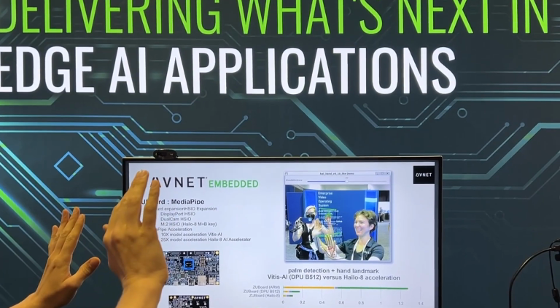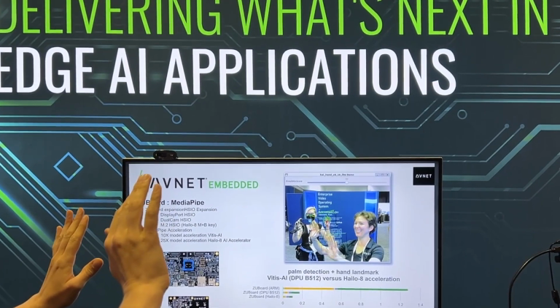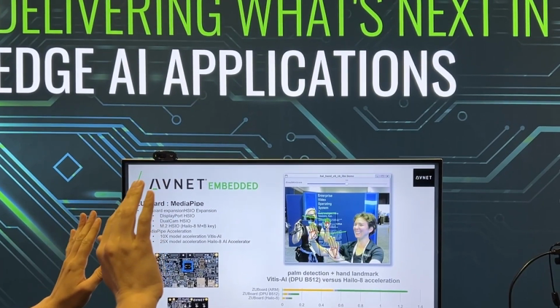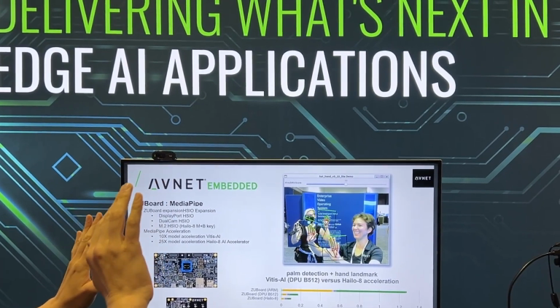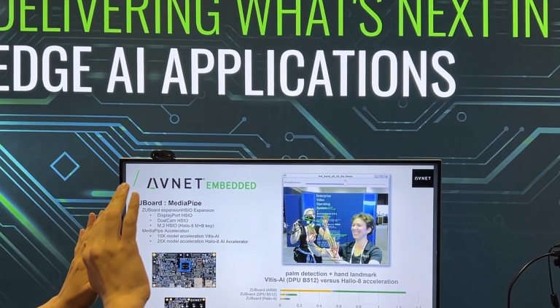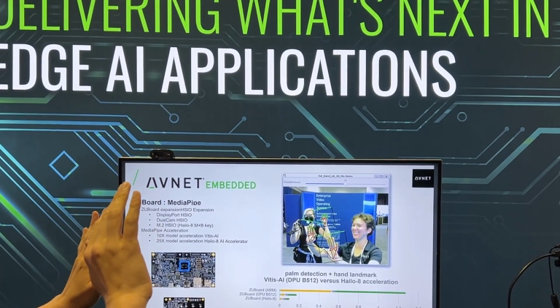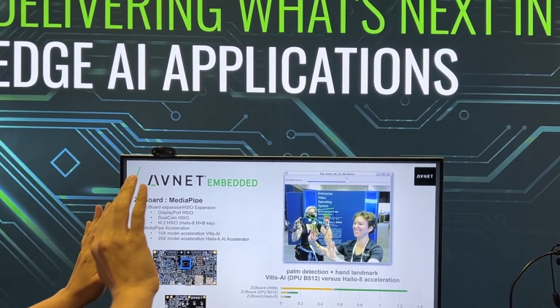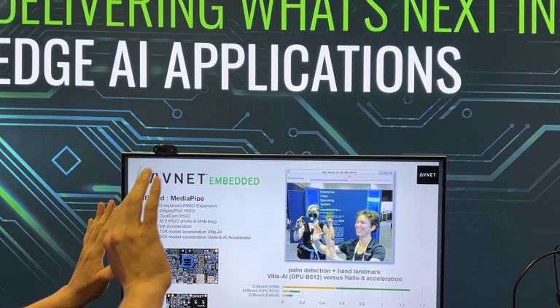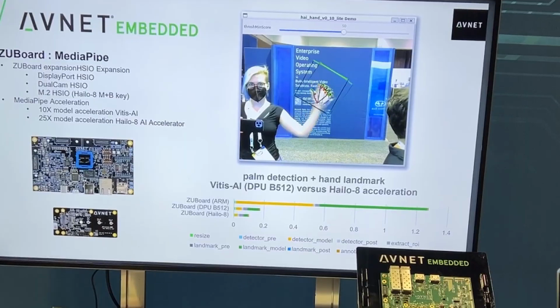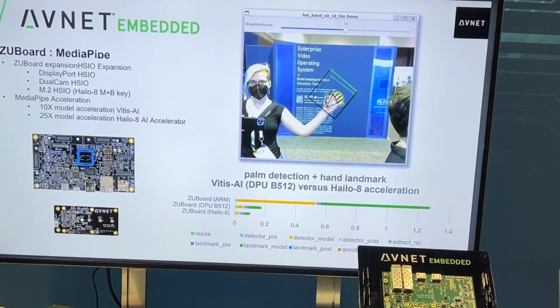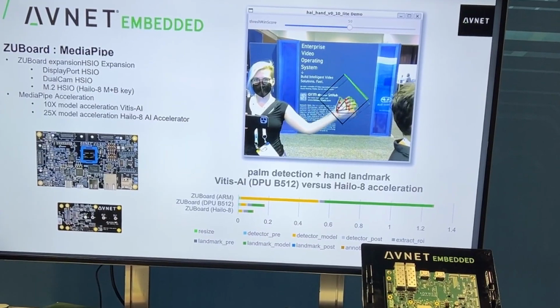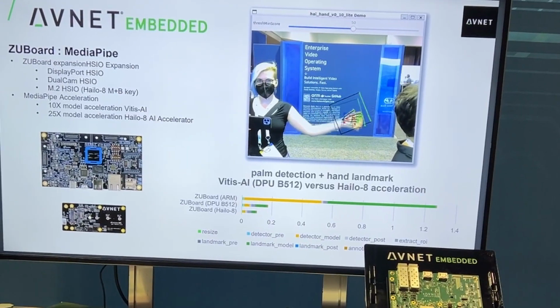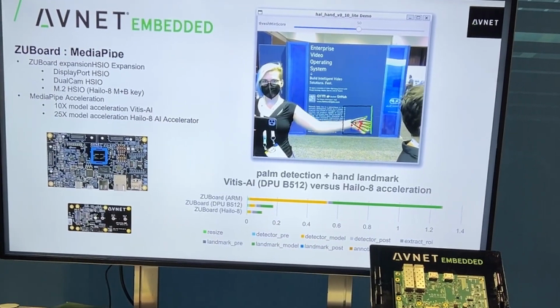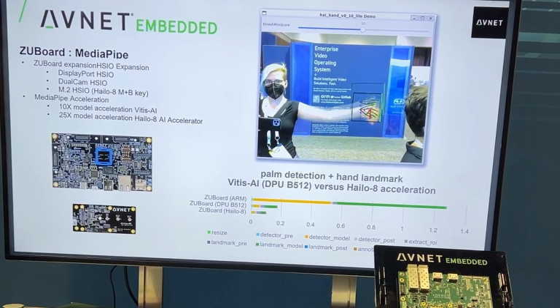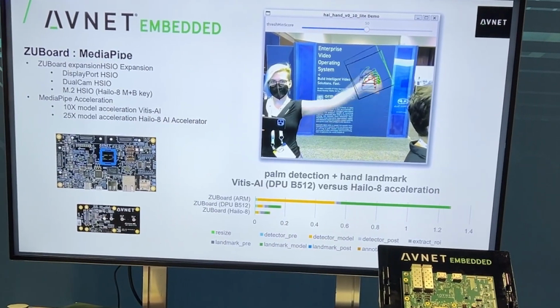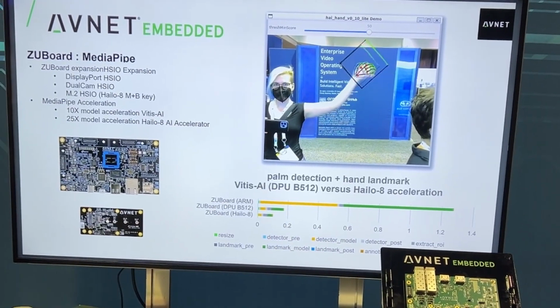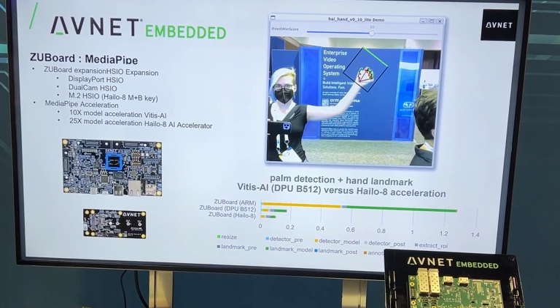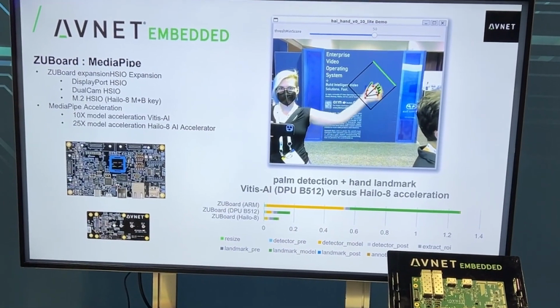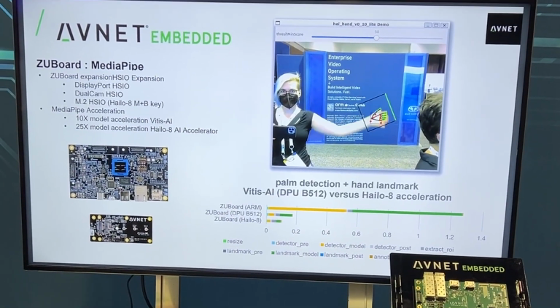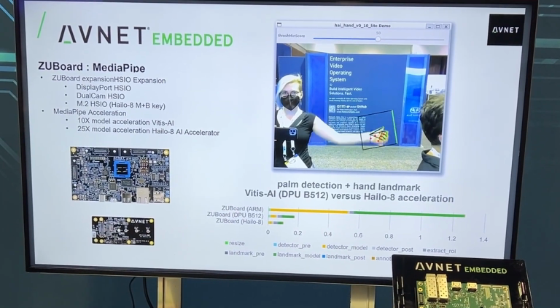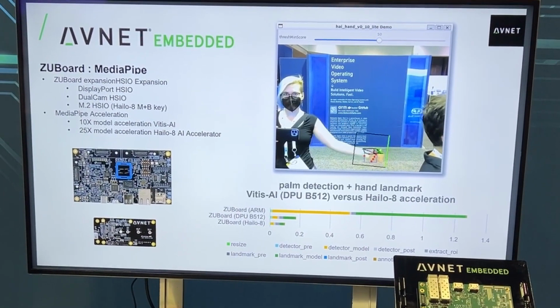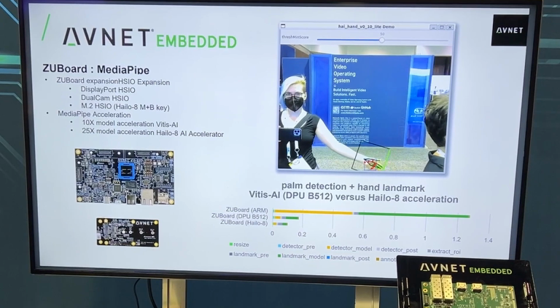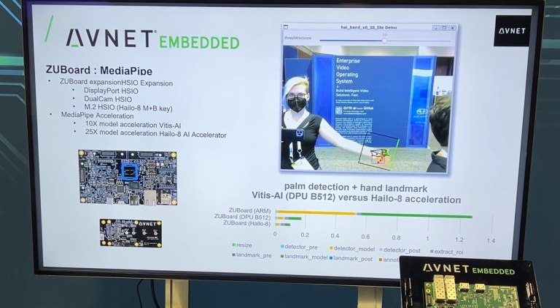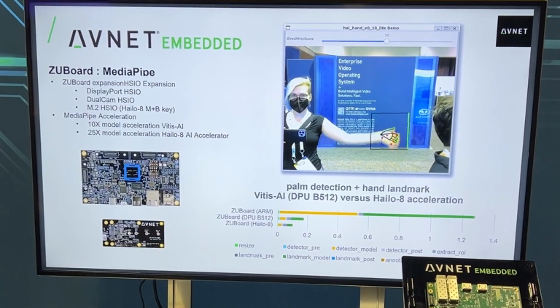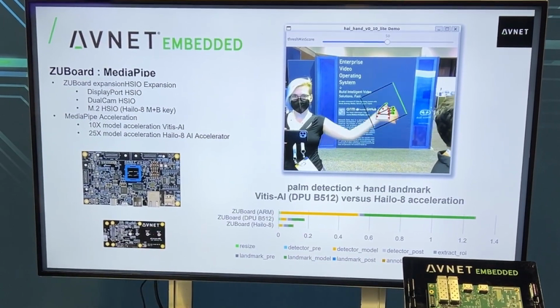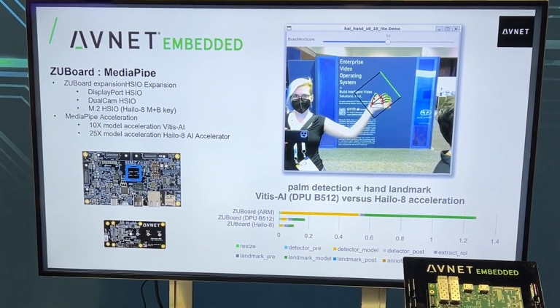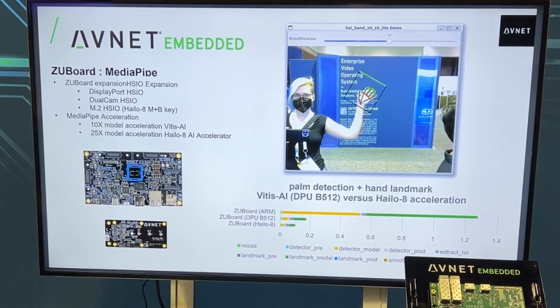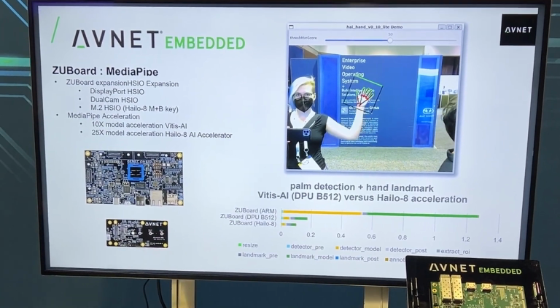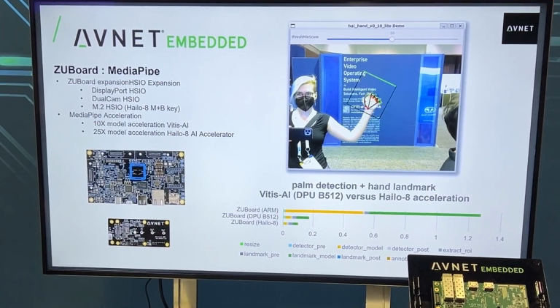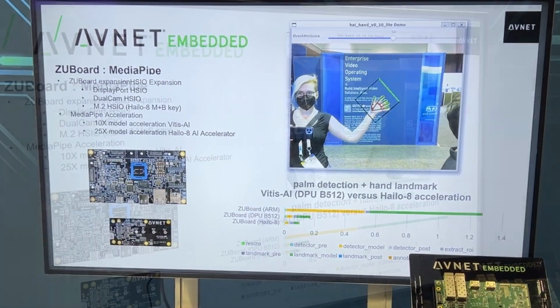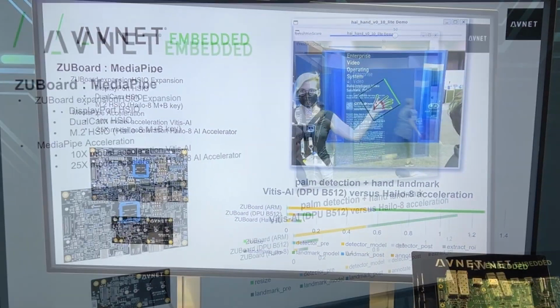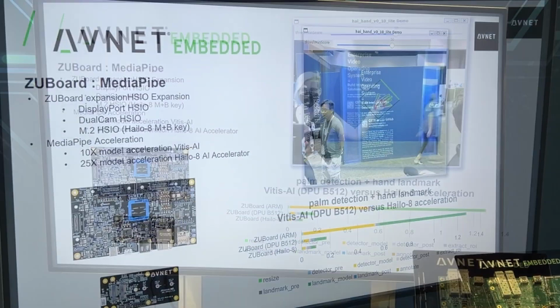You could use this as remote game control, for doing virtual surgery, or basically remotely controlling anything that you'd want to with your hands.